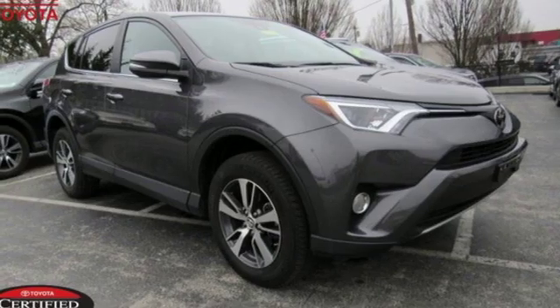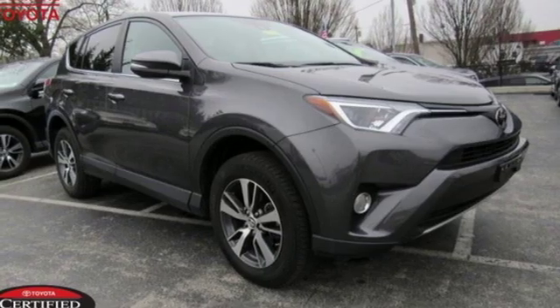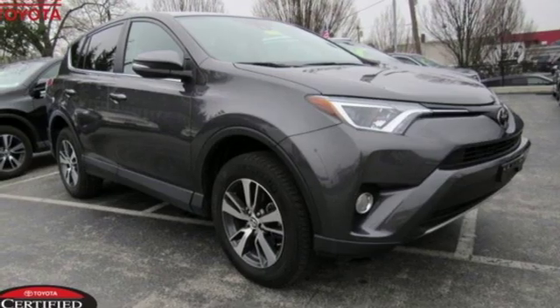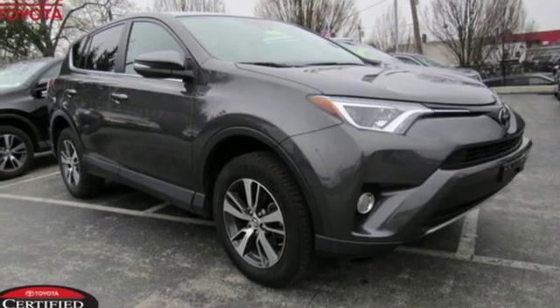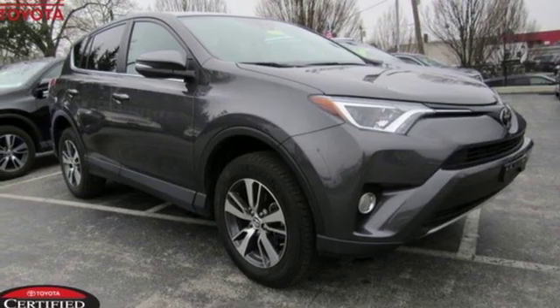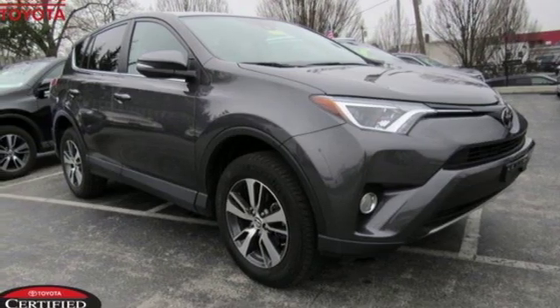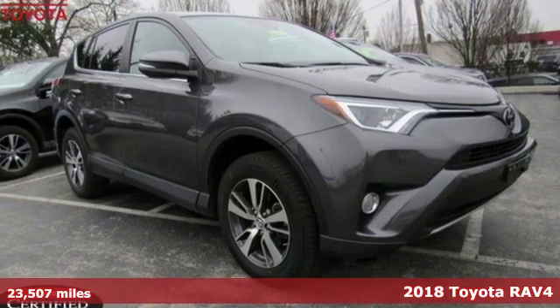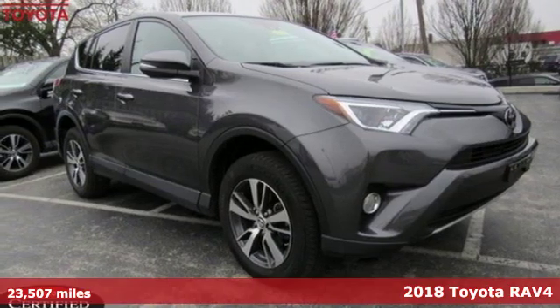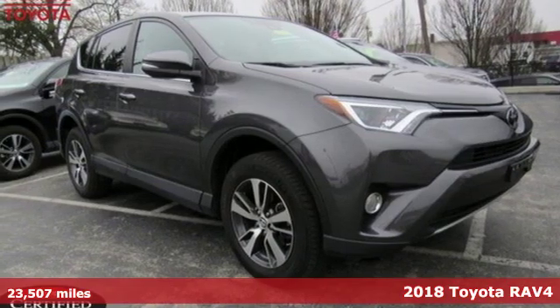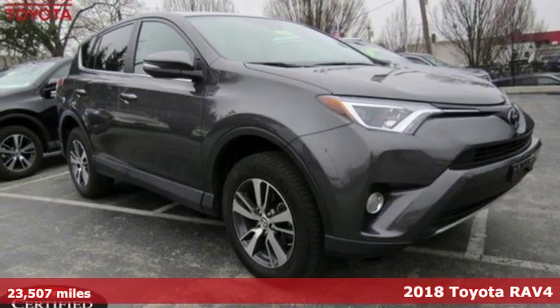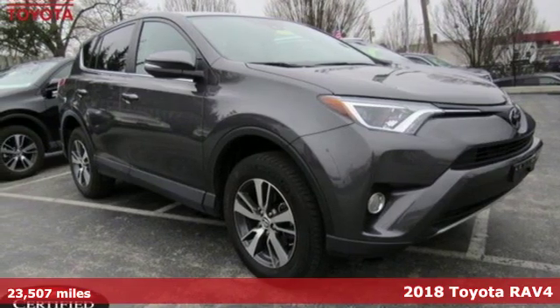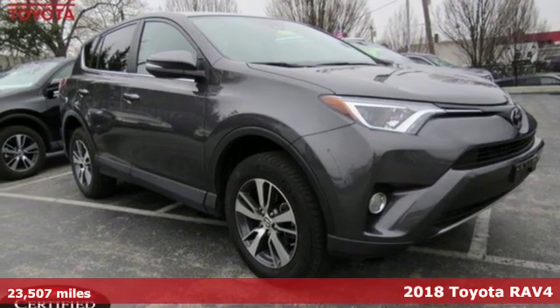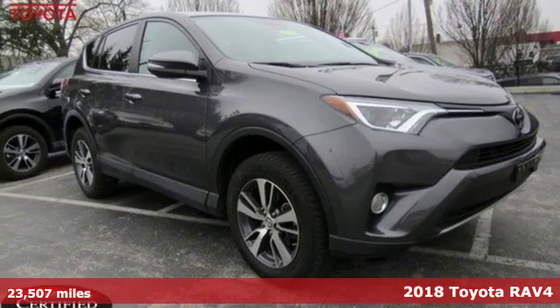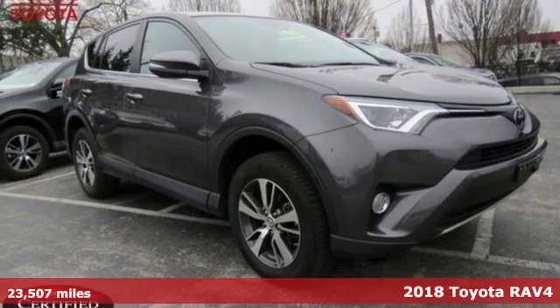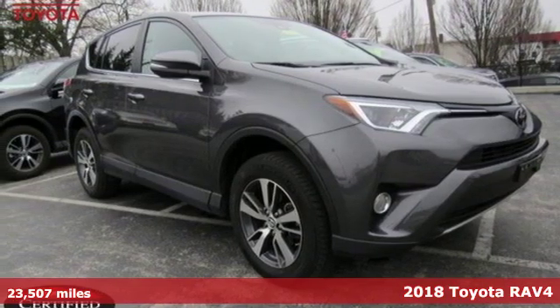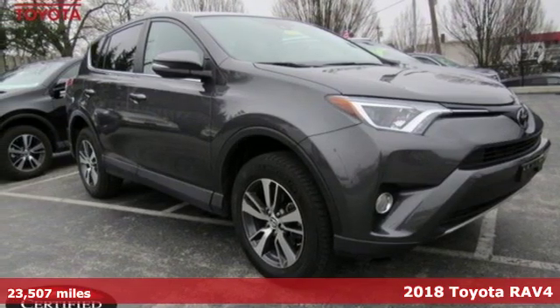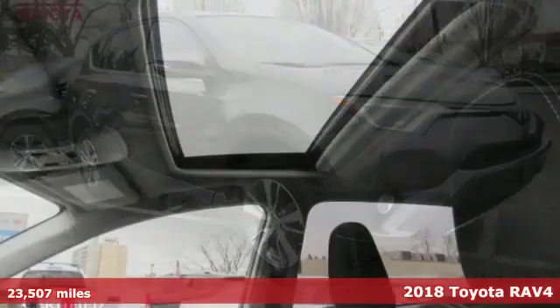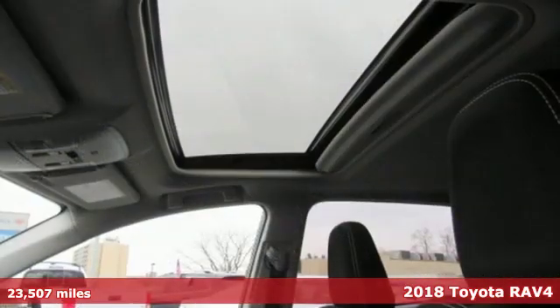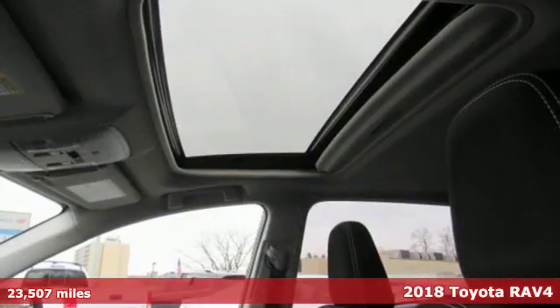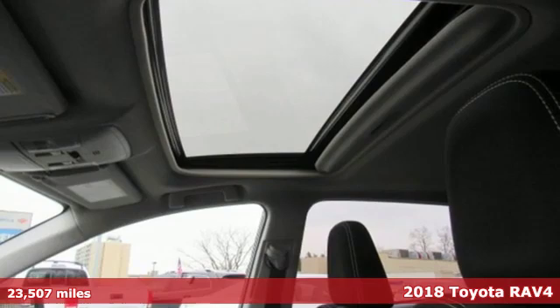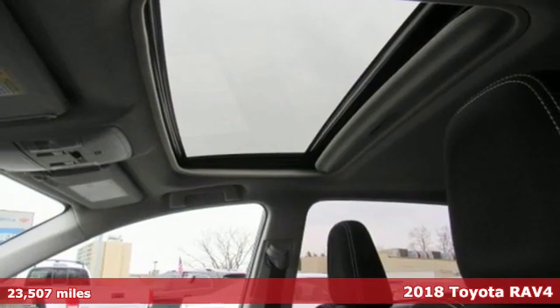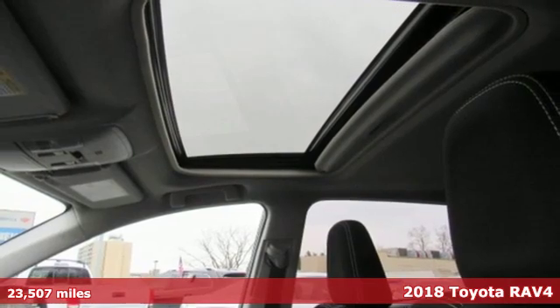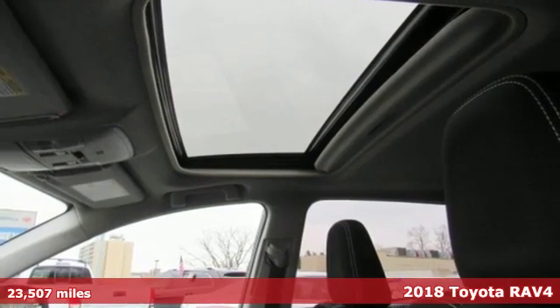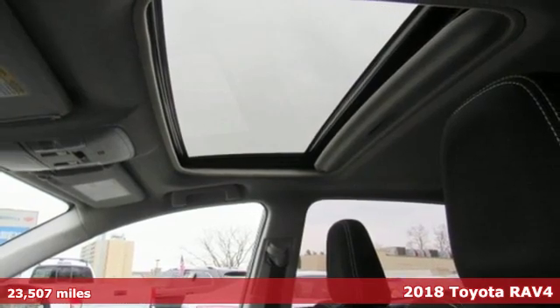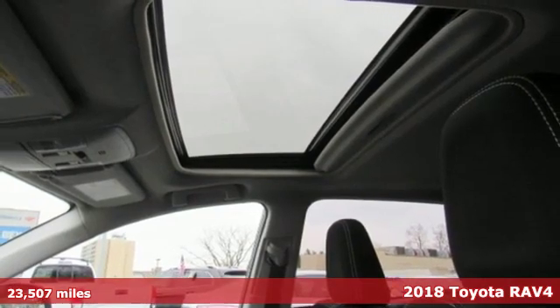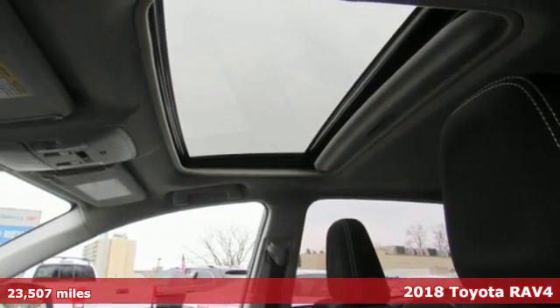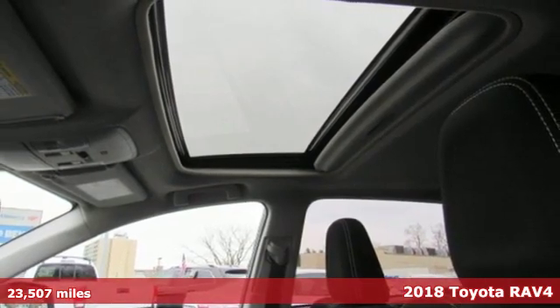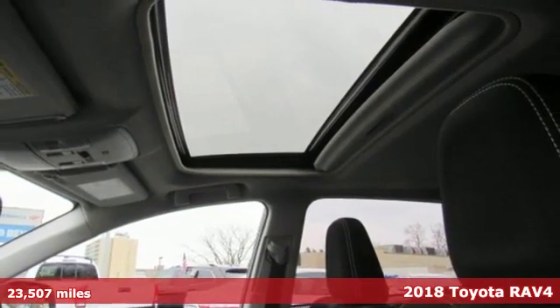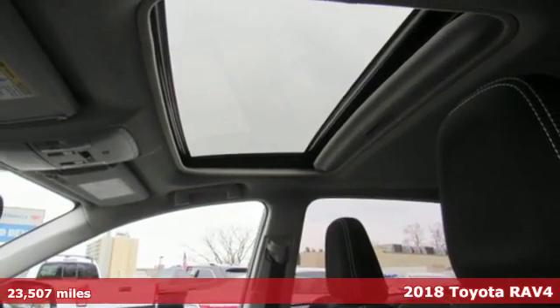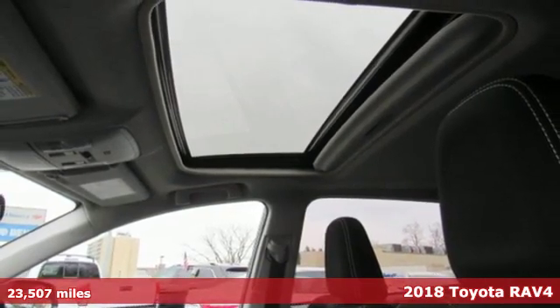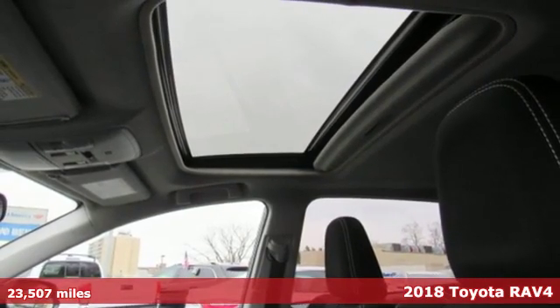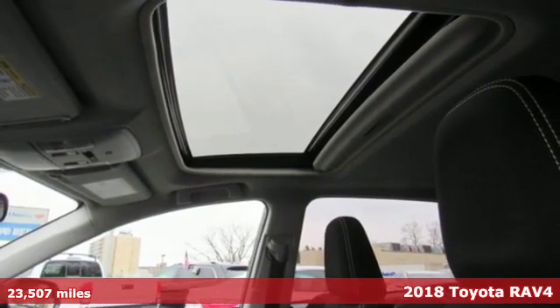Here's a certified 2018 Toyota RAV4. When you're looking for comfort, convenience, and quality, you think Toyota.